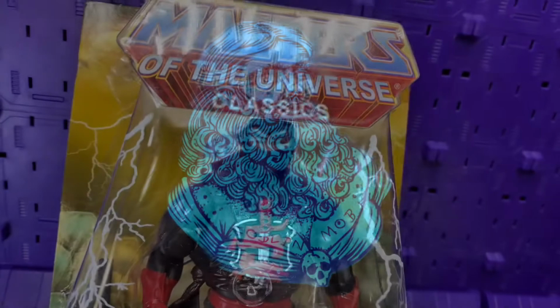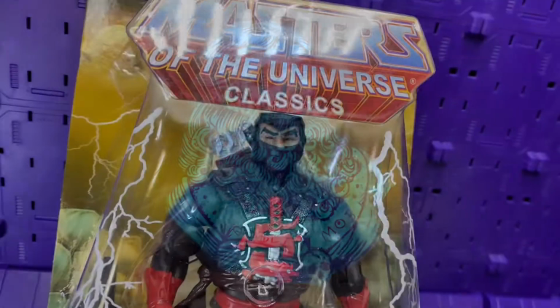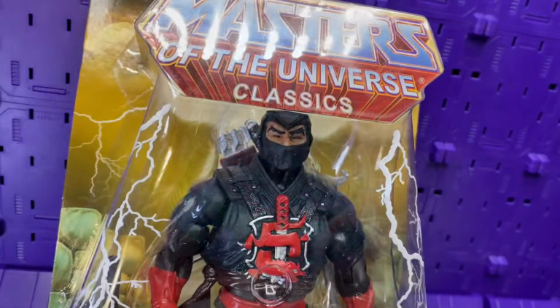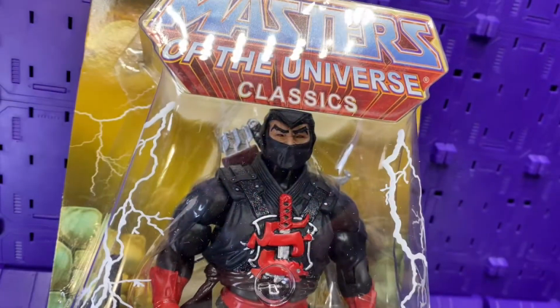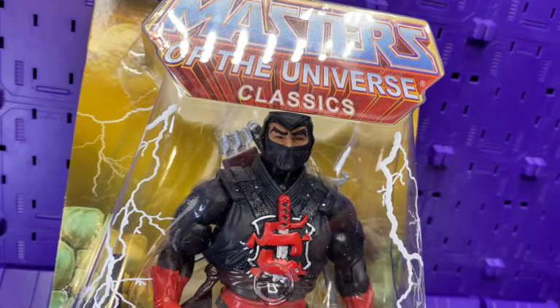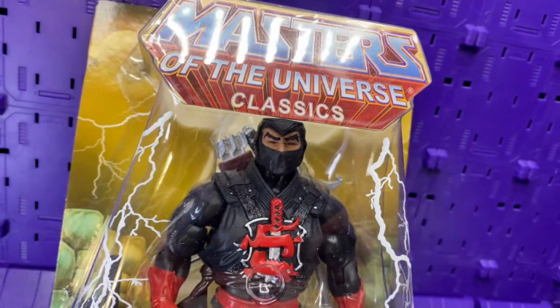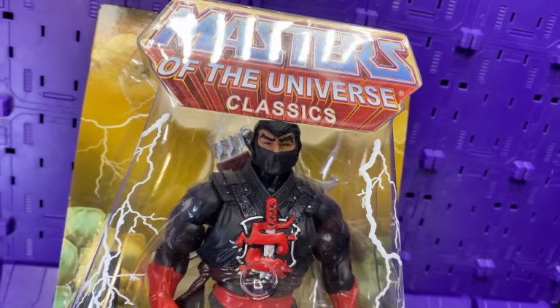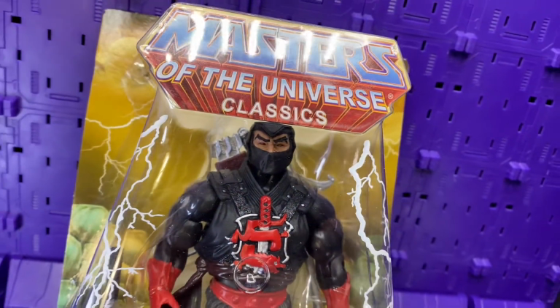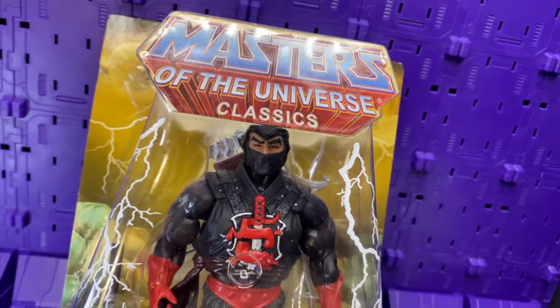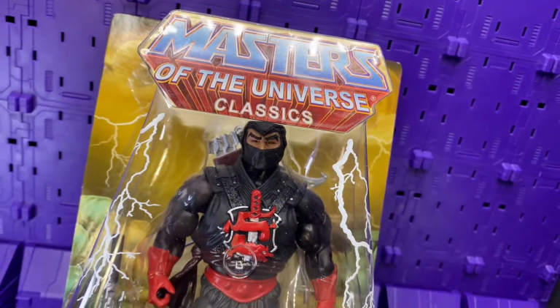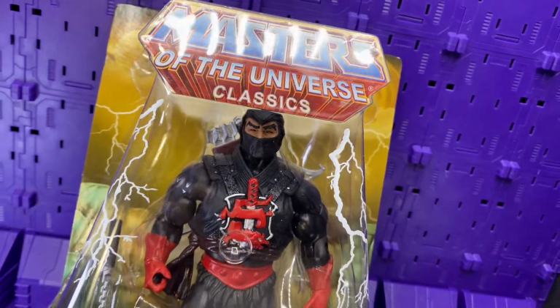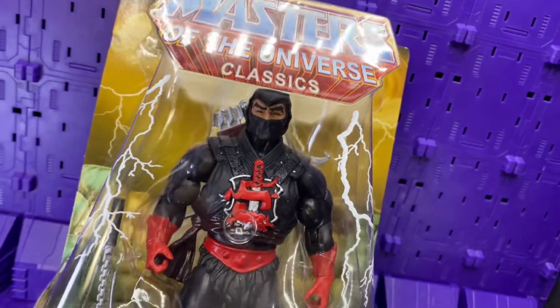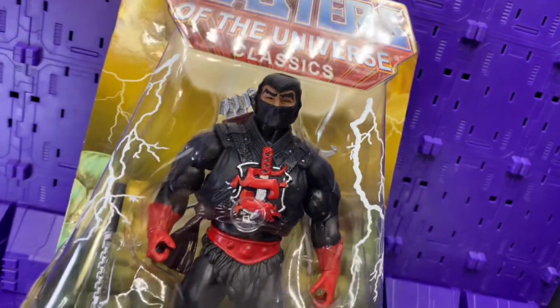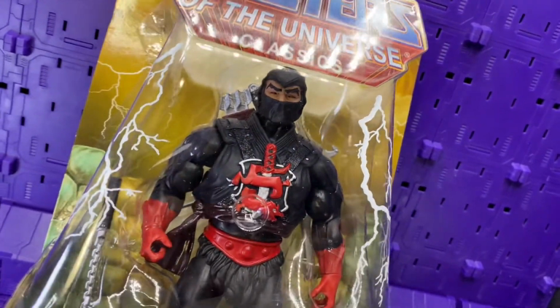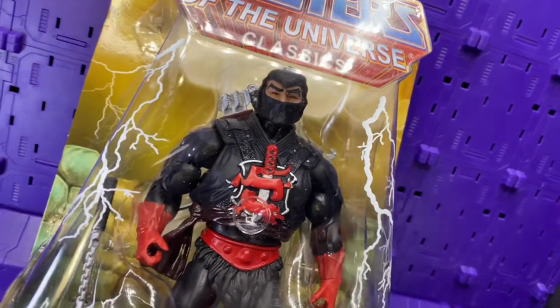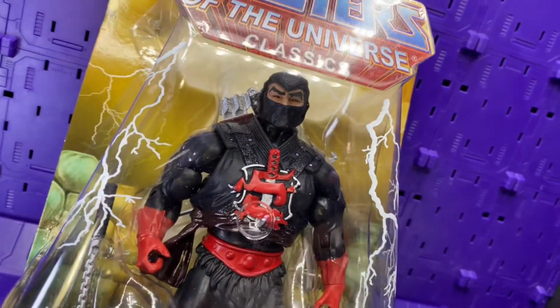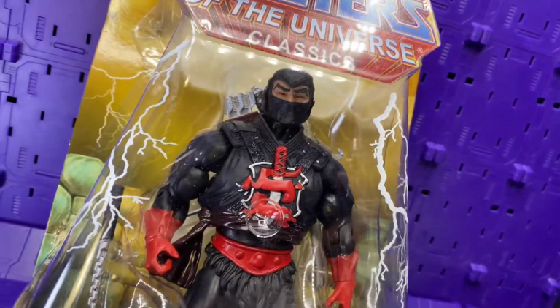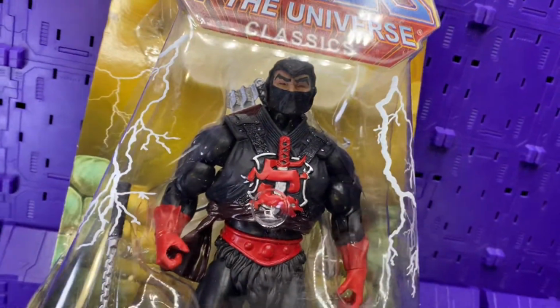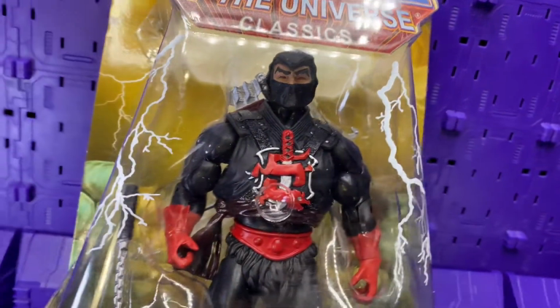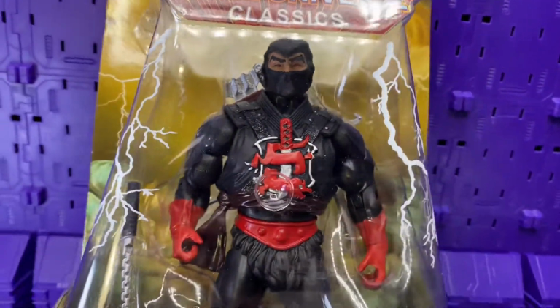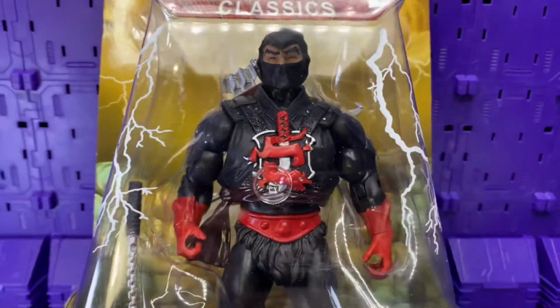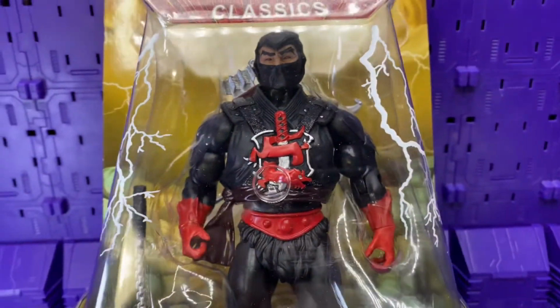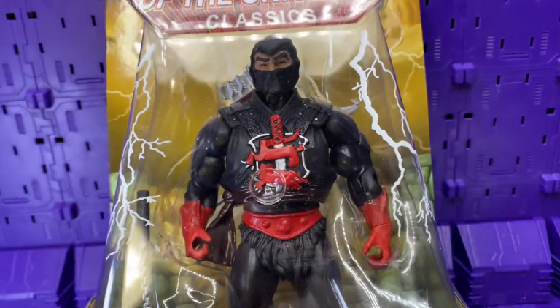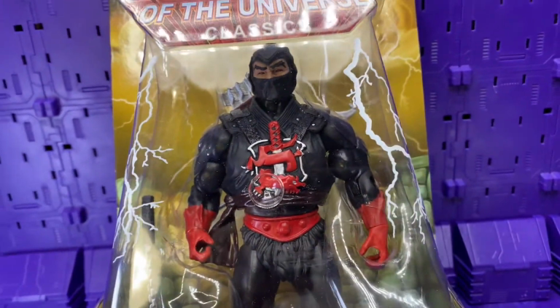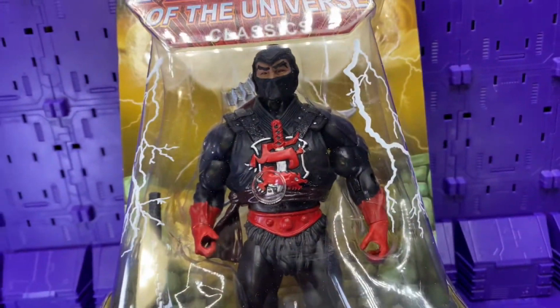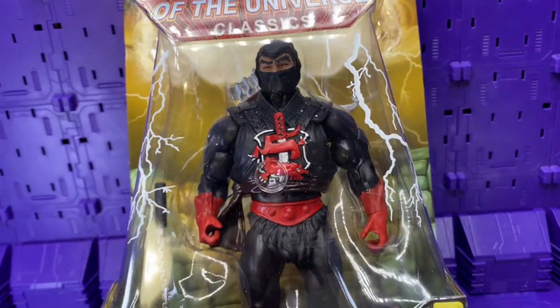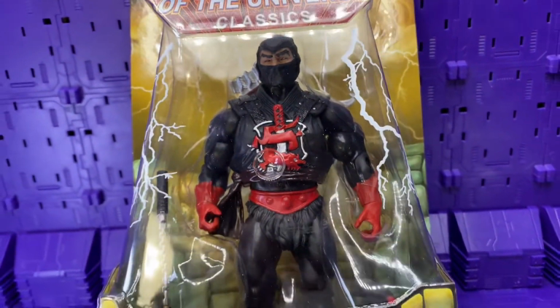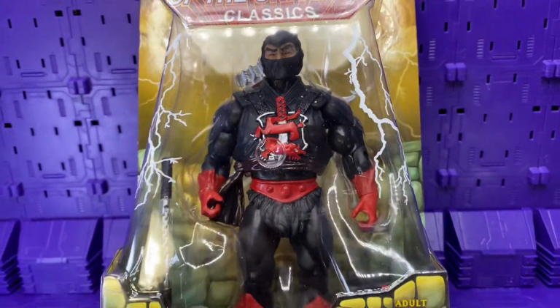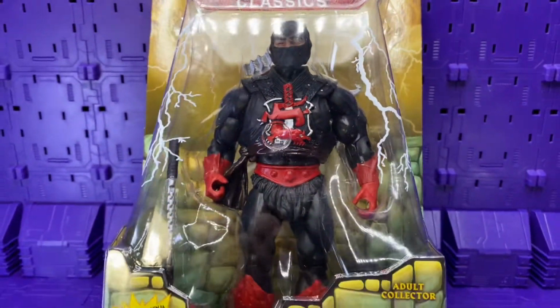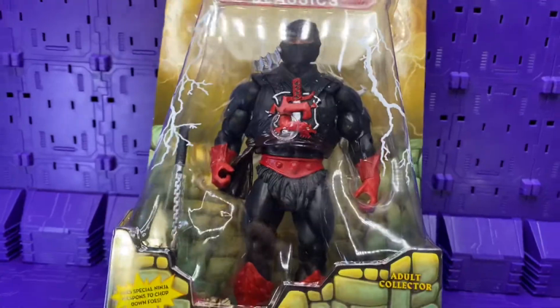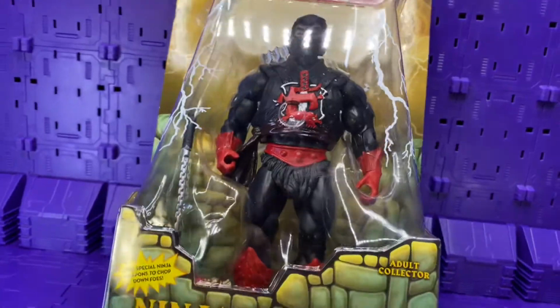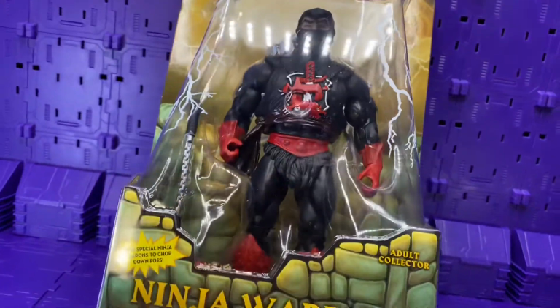Y'all know what it is, it's the Mob today. I have Ninjor, or Ninja Warrior, from MattycCollector.com or Mattel.